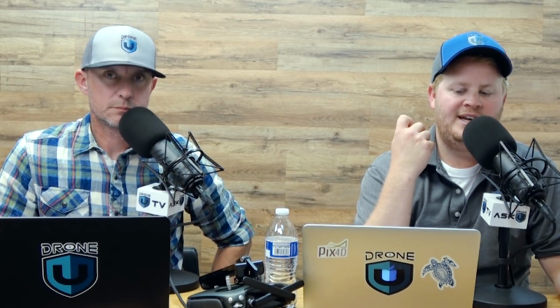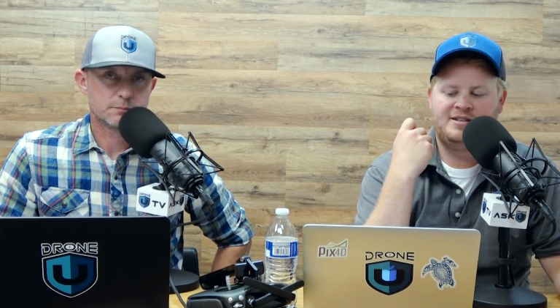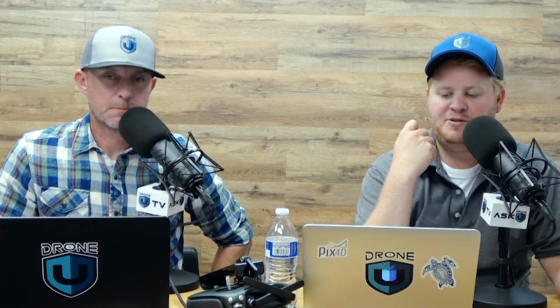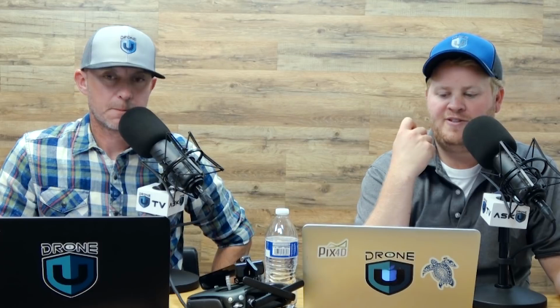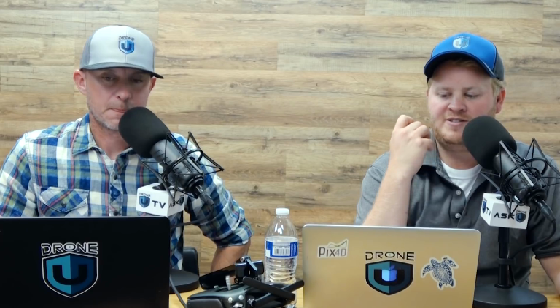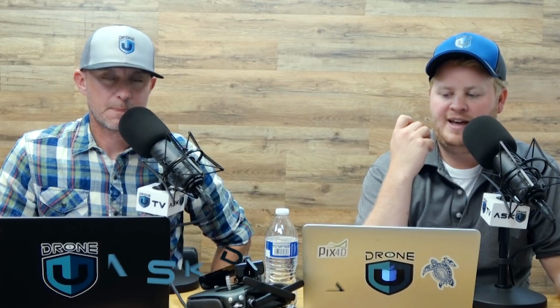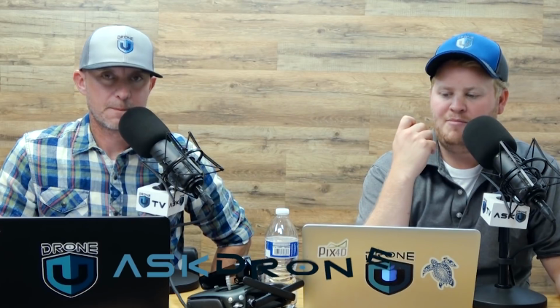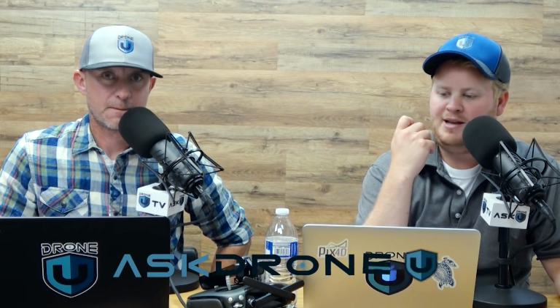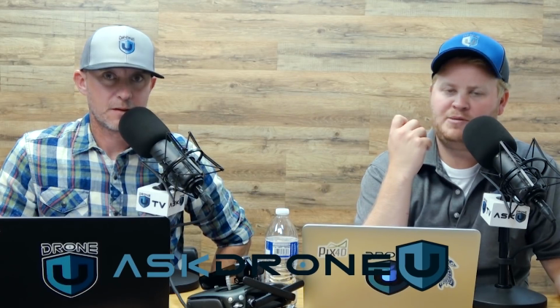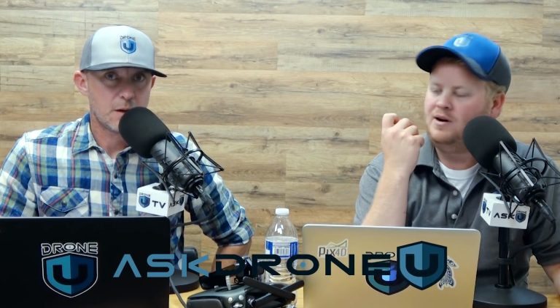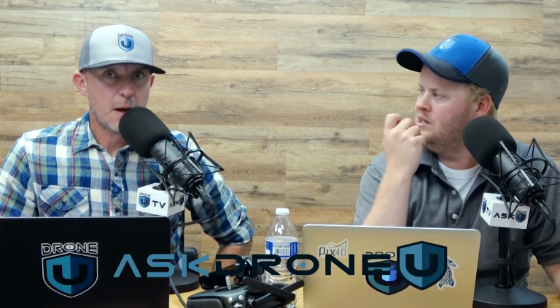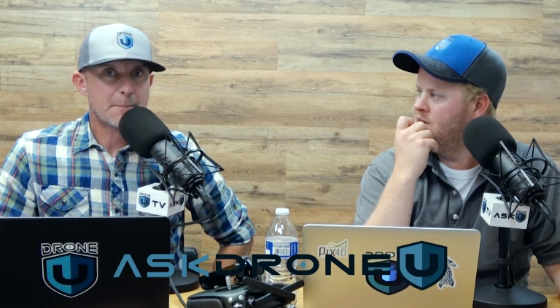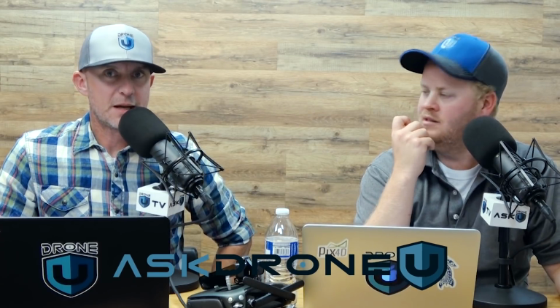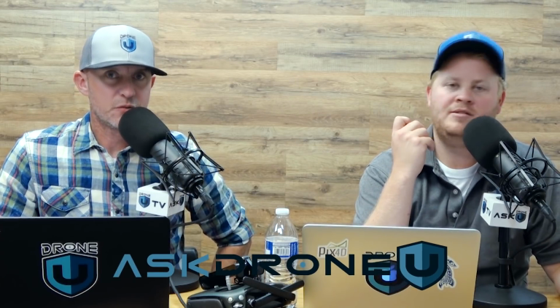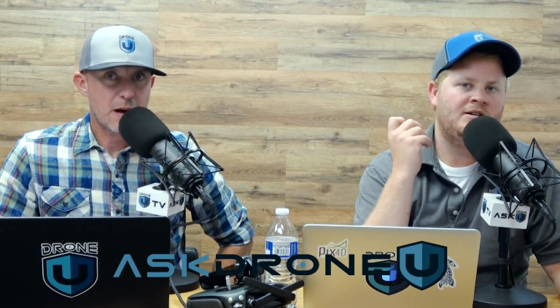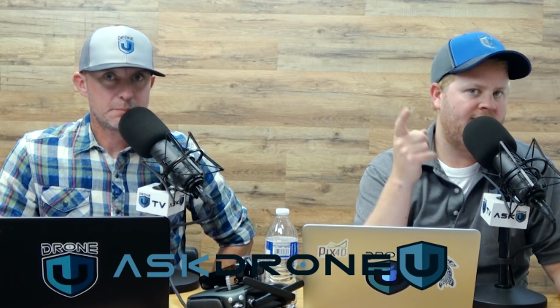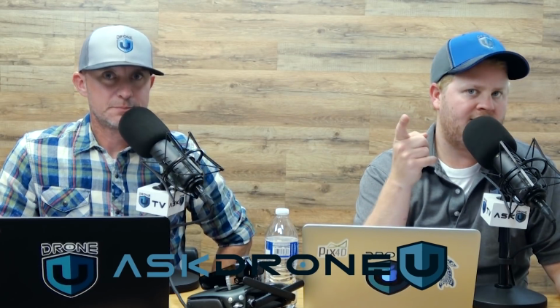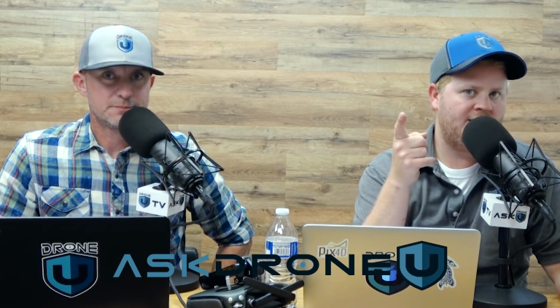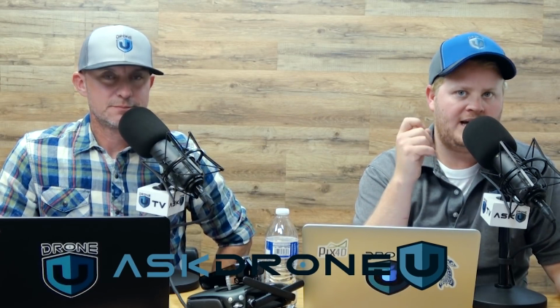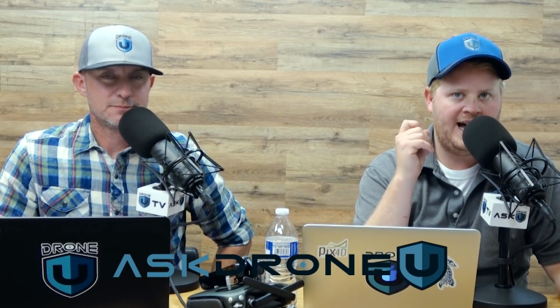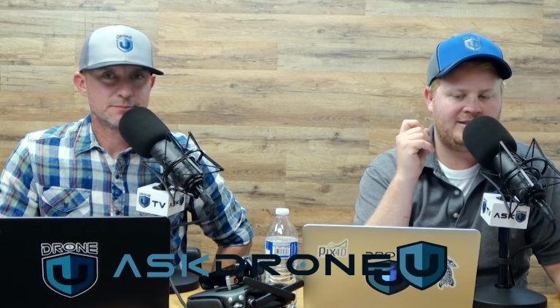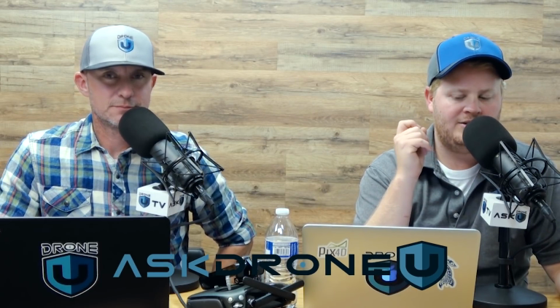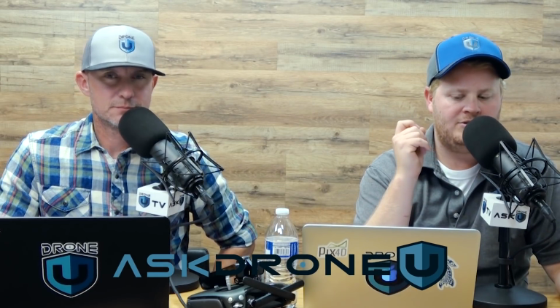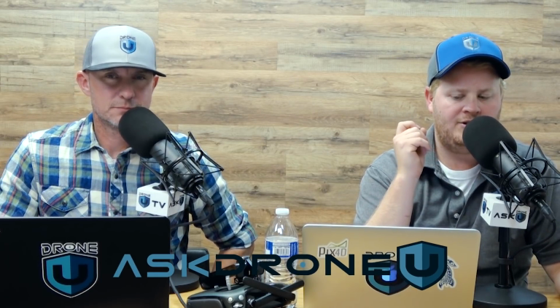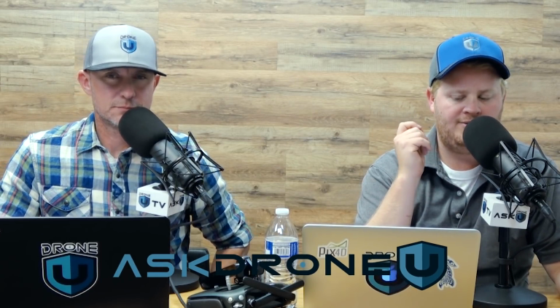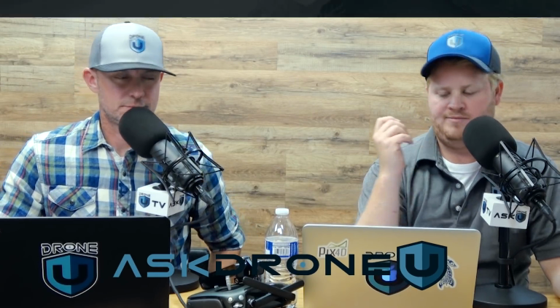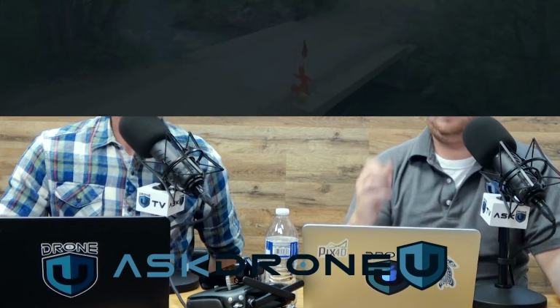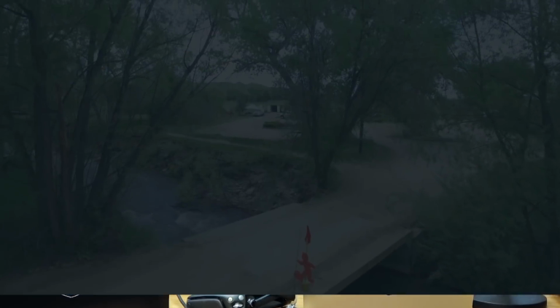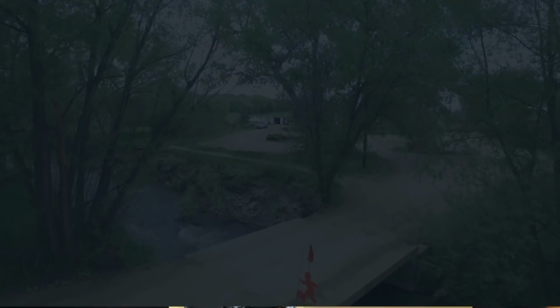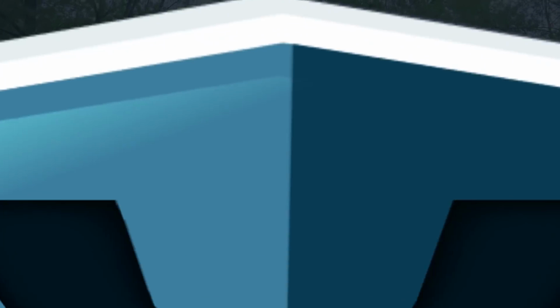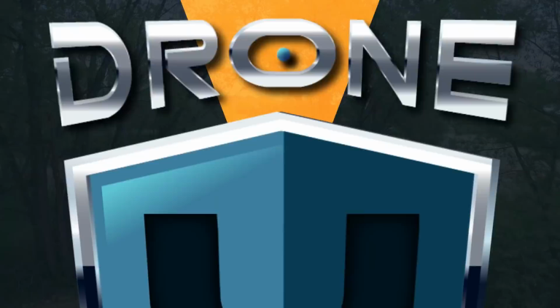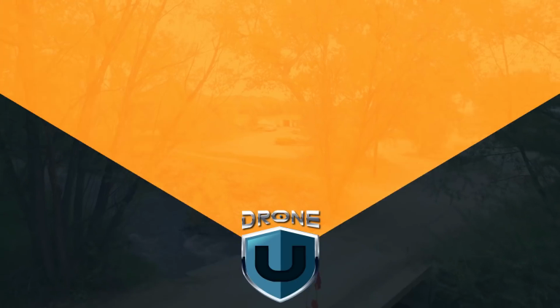That is going to do it for us today. My name is Paul. My name is Rob. This is Ask DroneU.